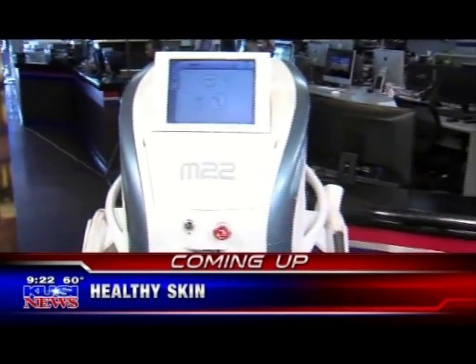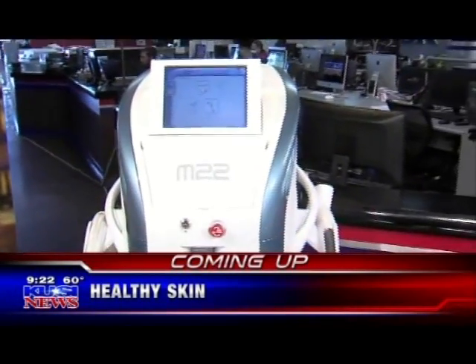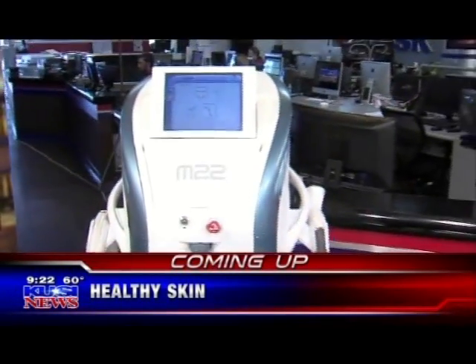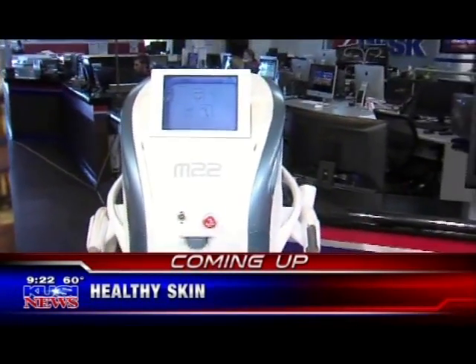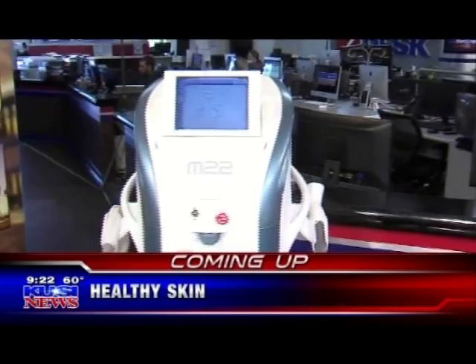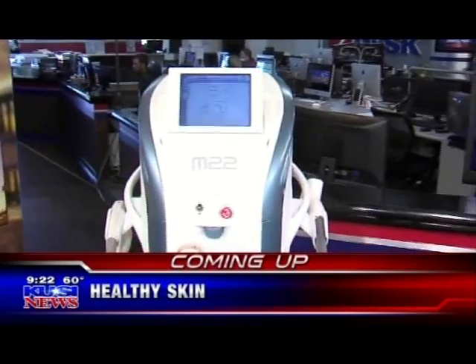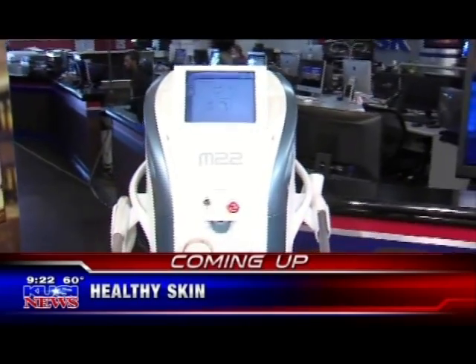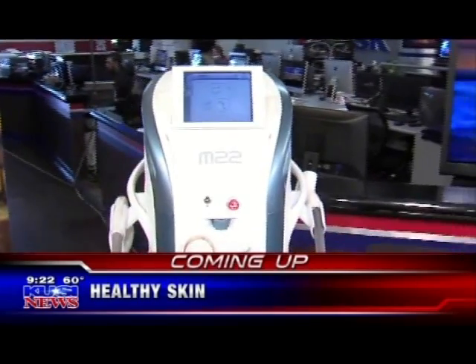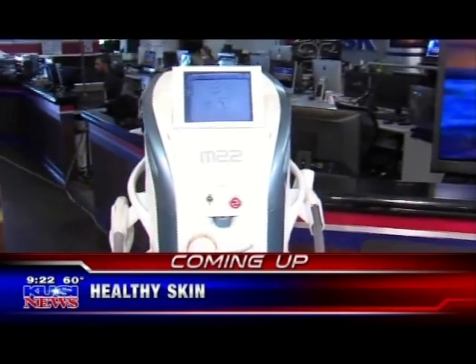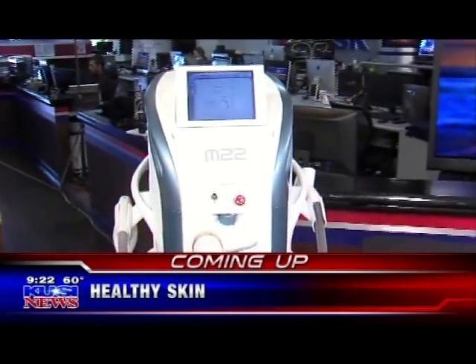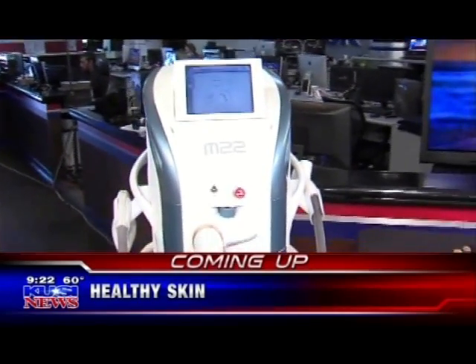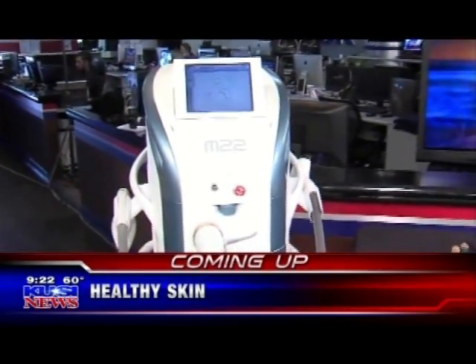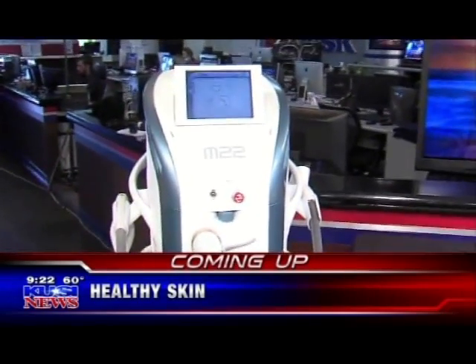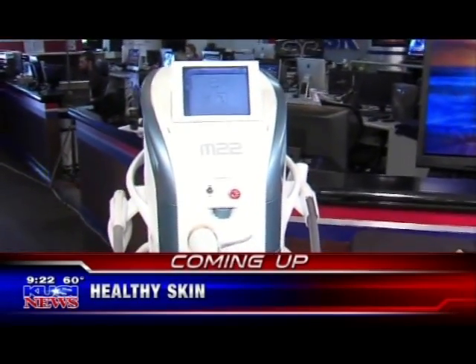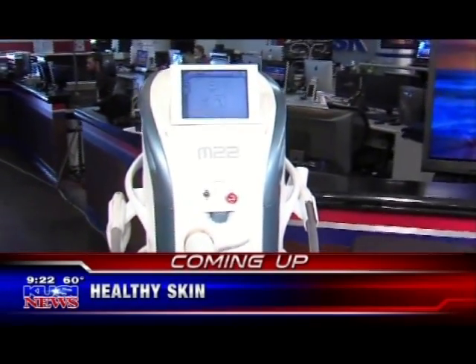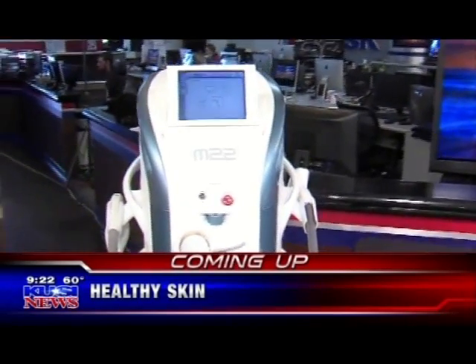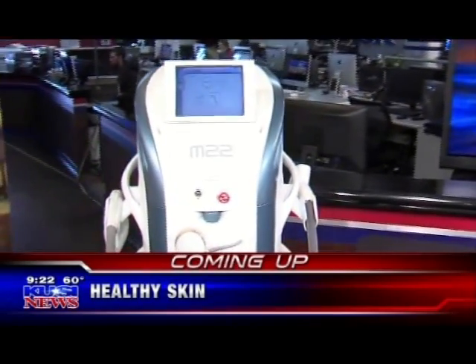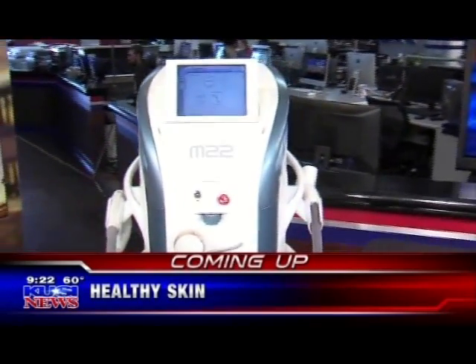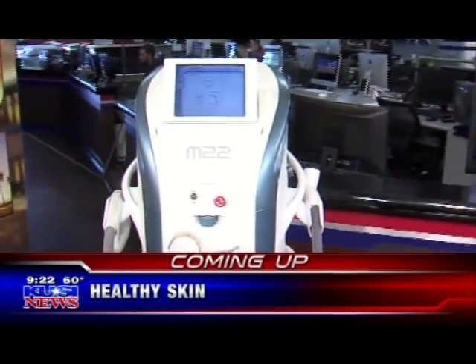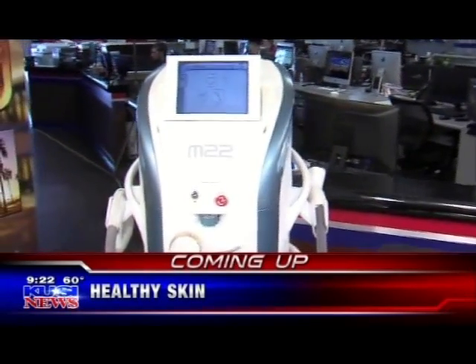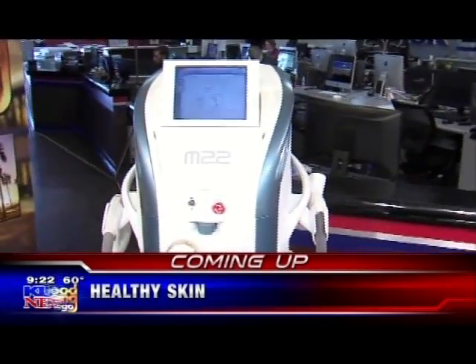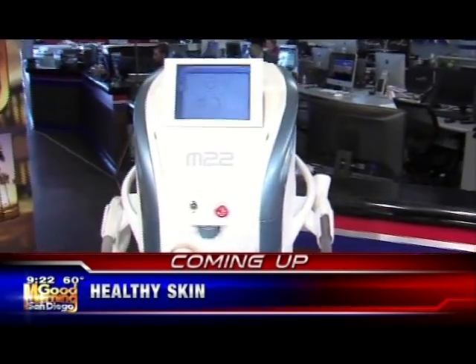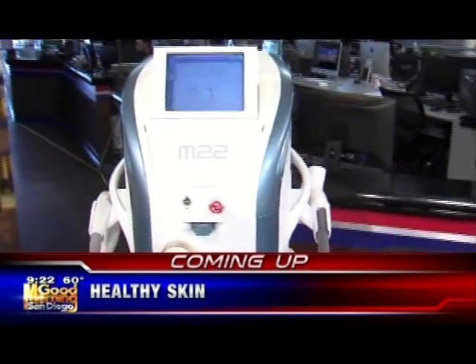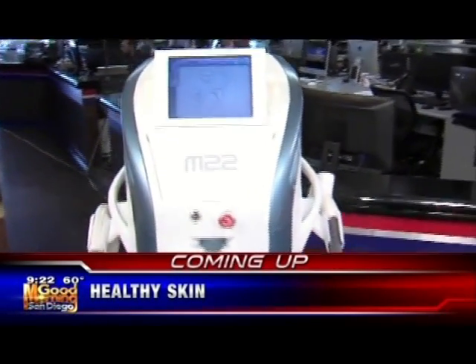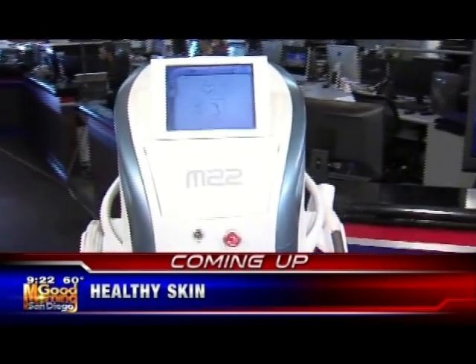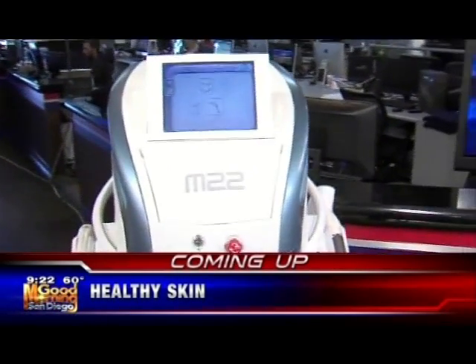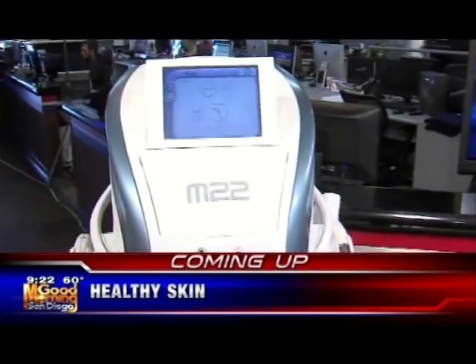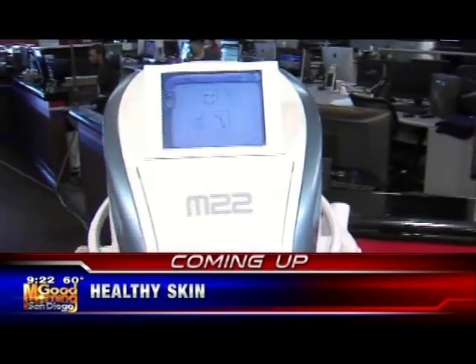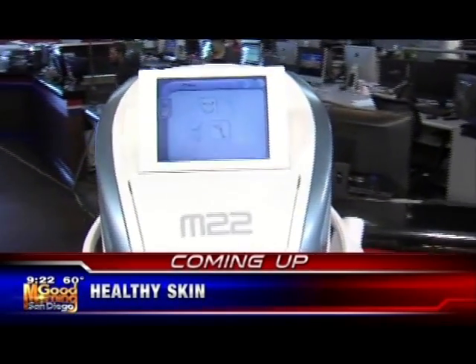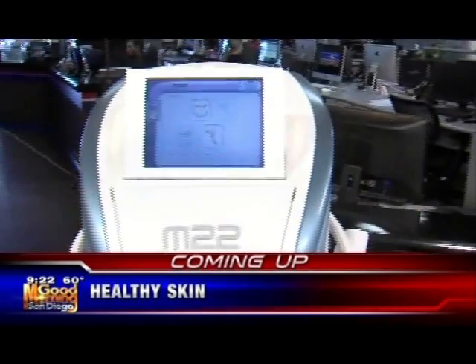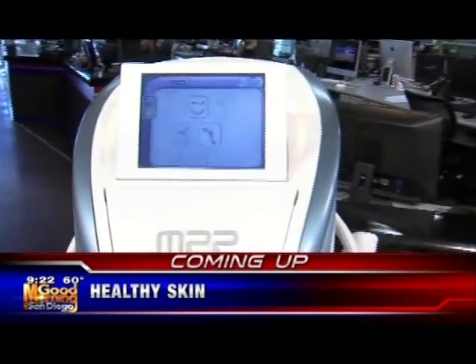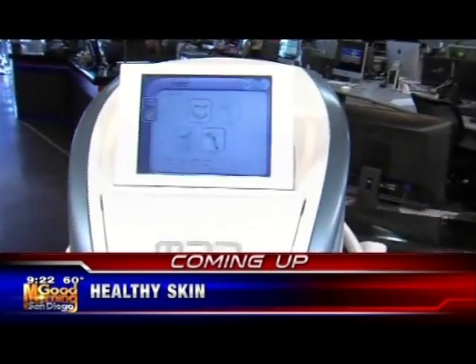We're going to talk to a doctor in our studio, find out what this machine does and how you can have healthier skin. We'll be back.